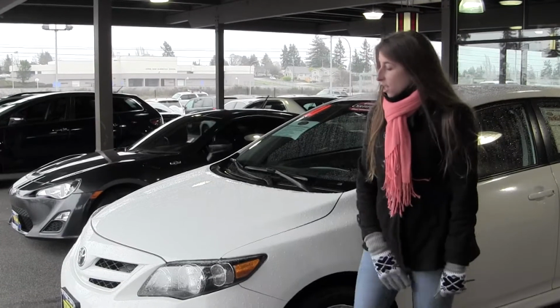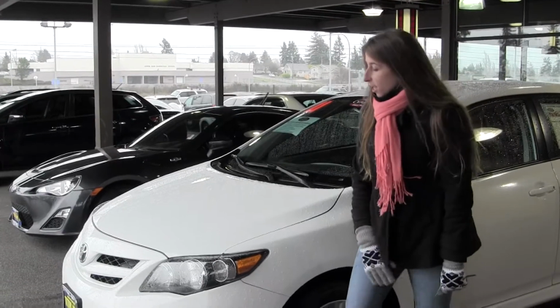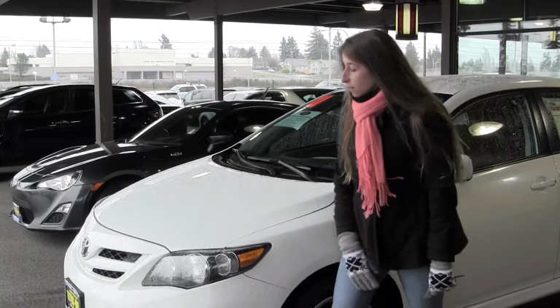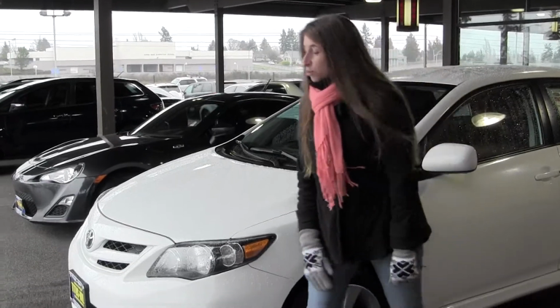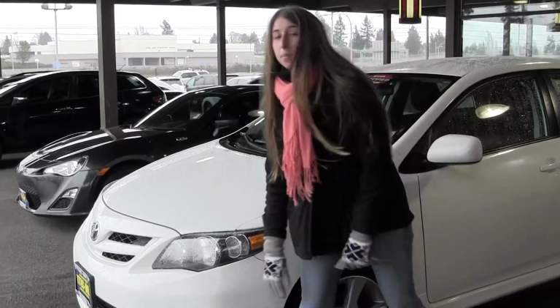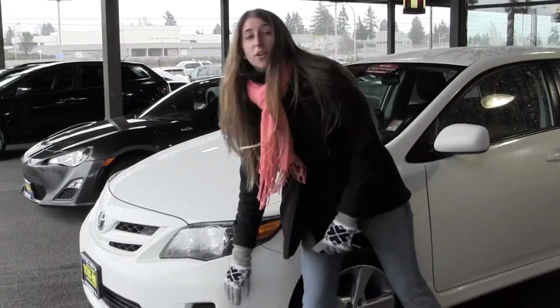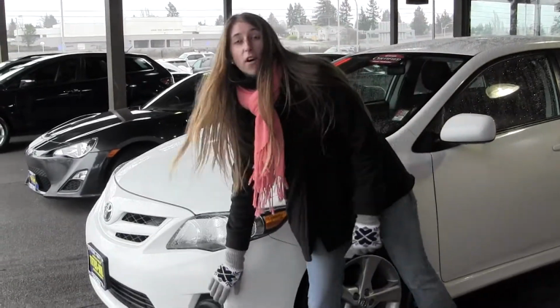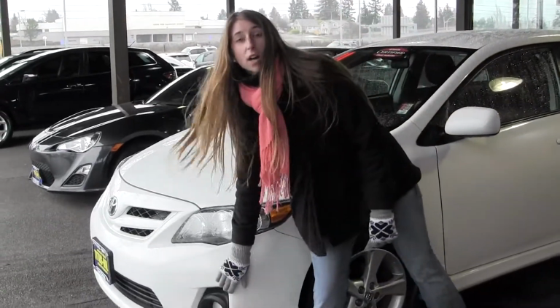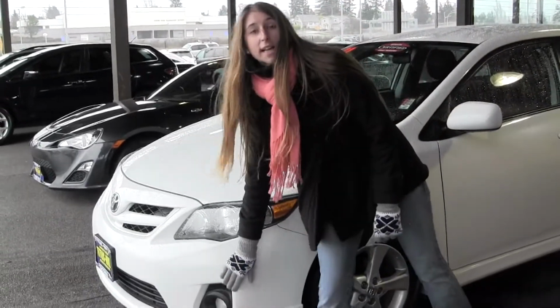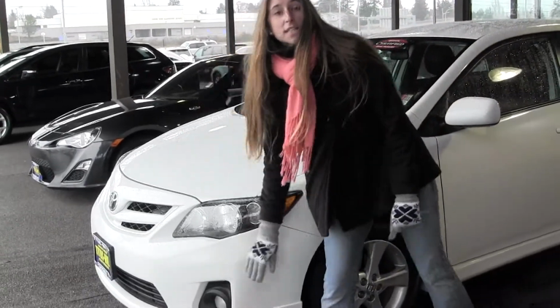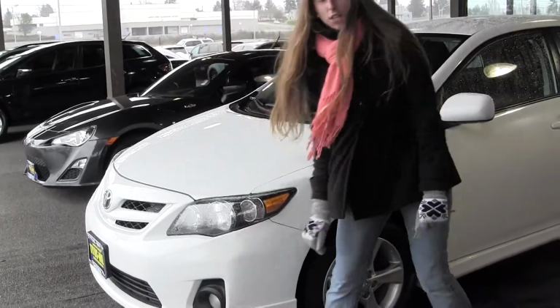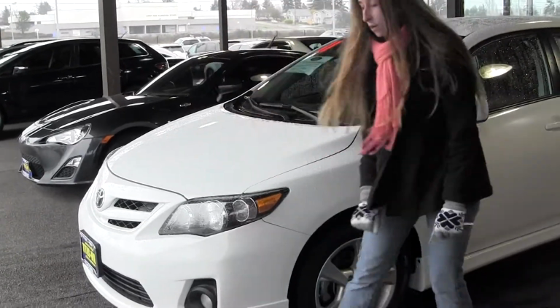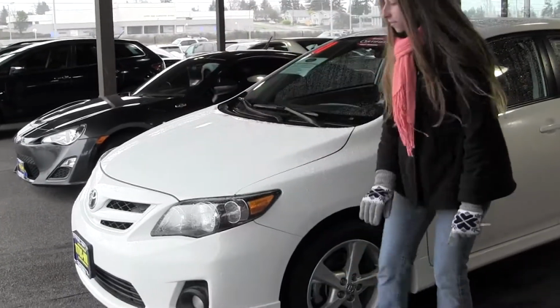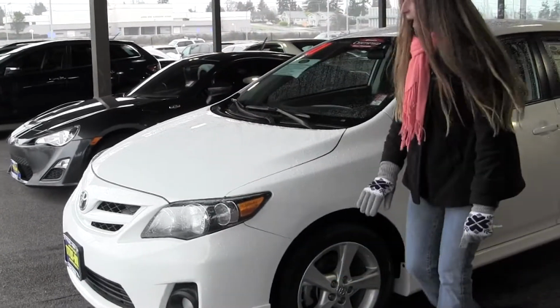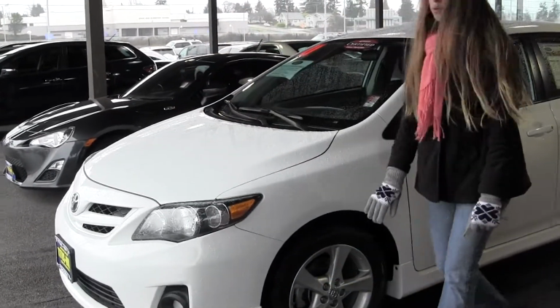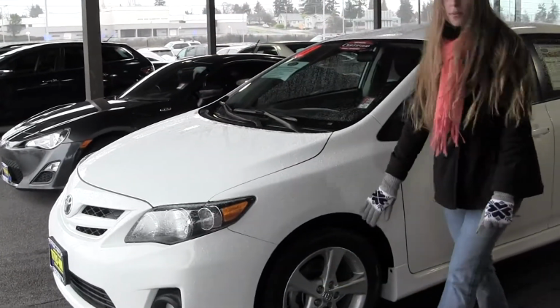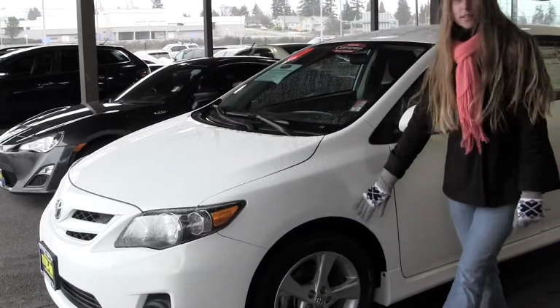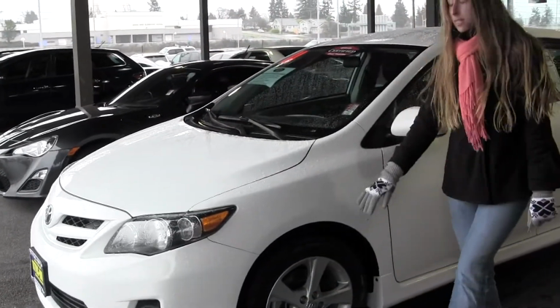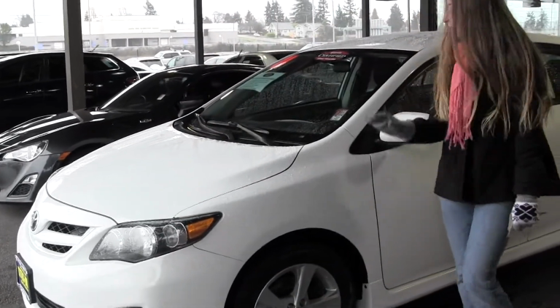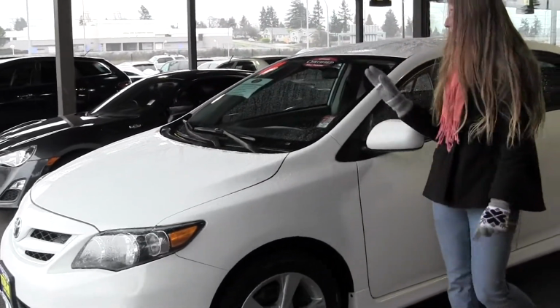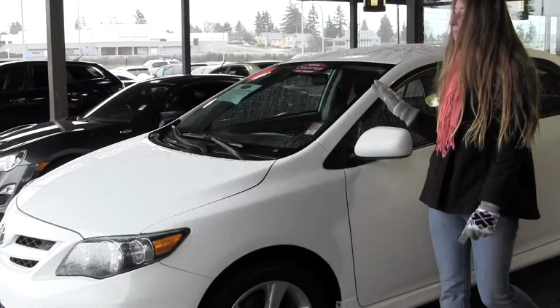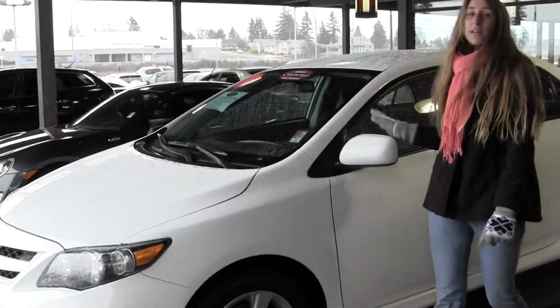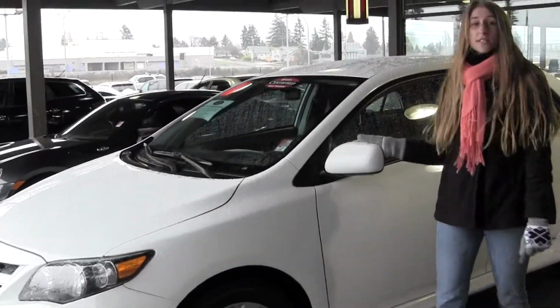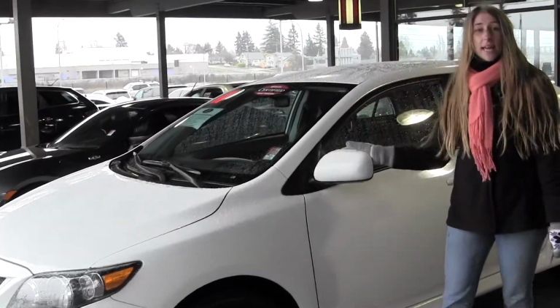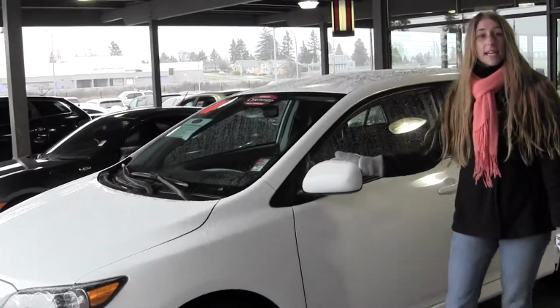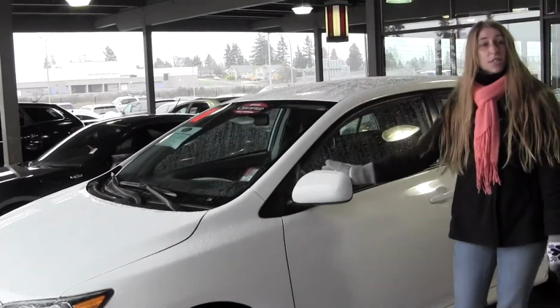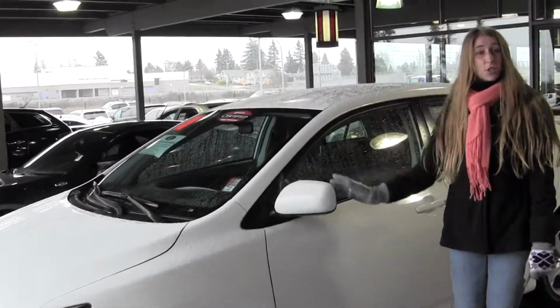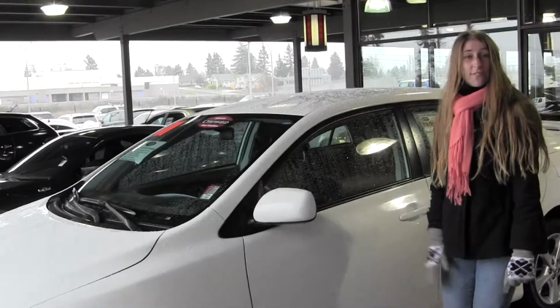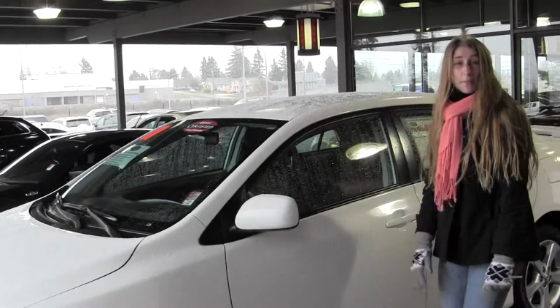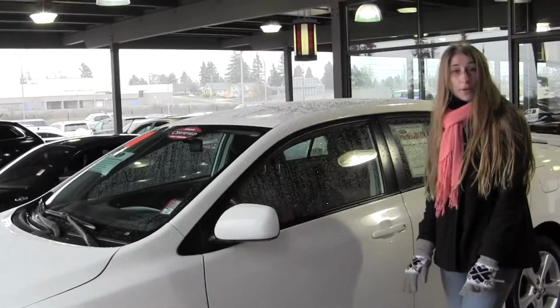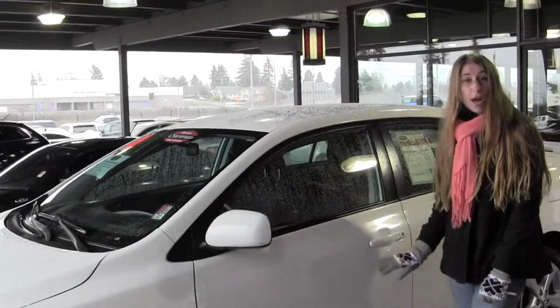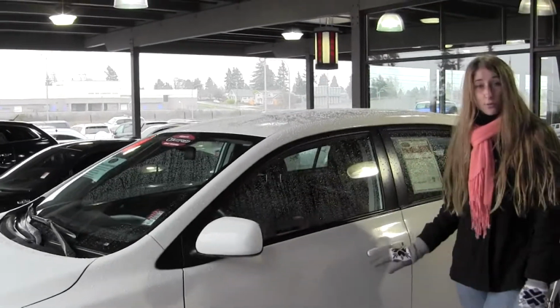It comes equipped with fog lights, alloy wheels, and heated gears, and it is certified pre-owned.